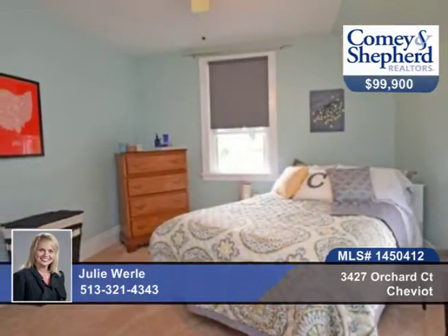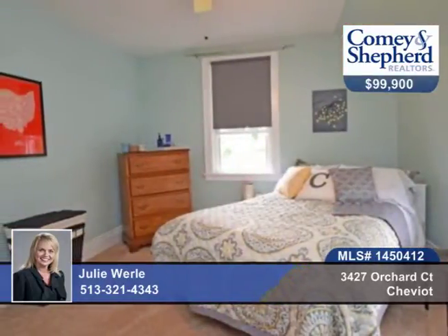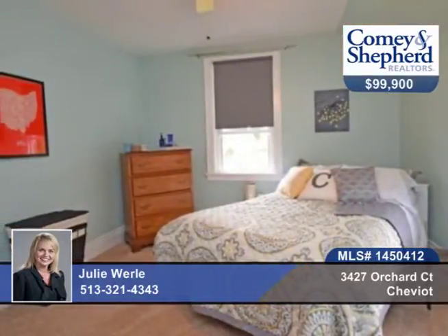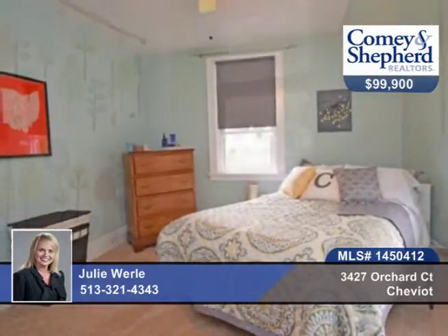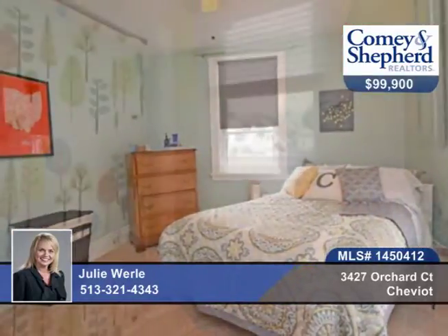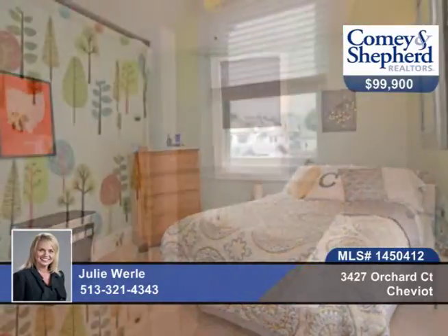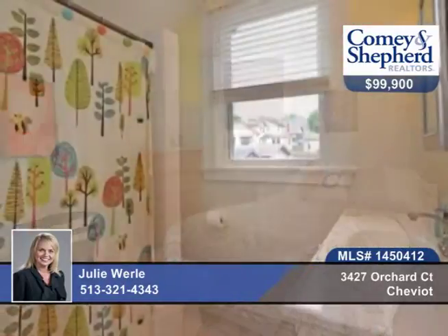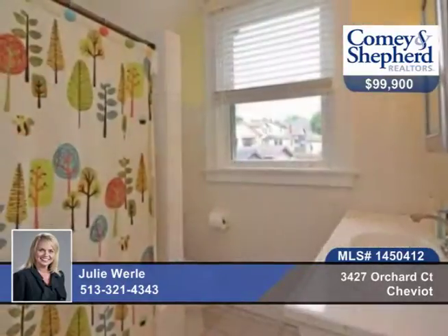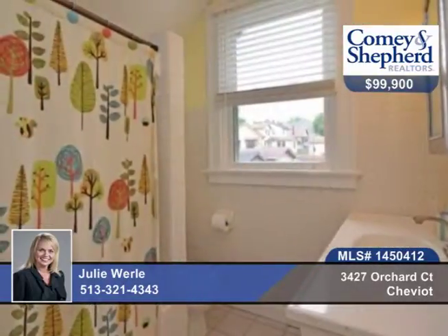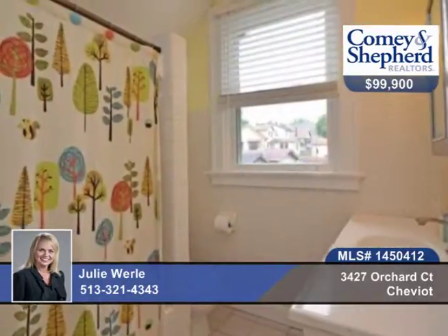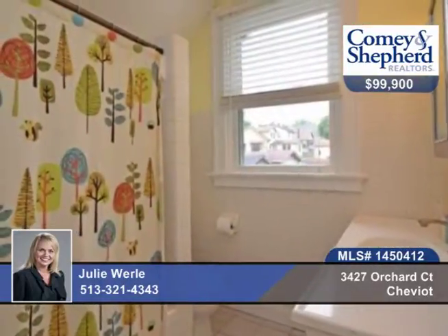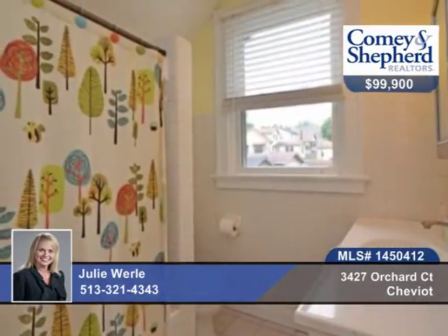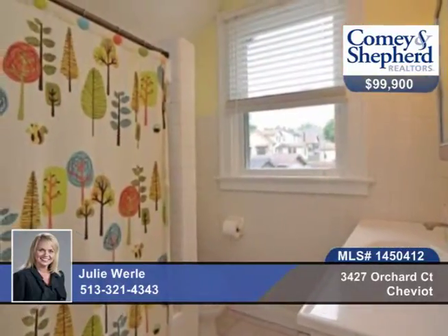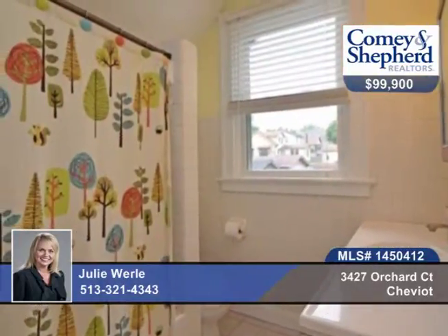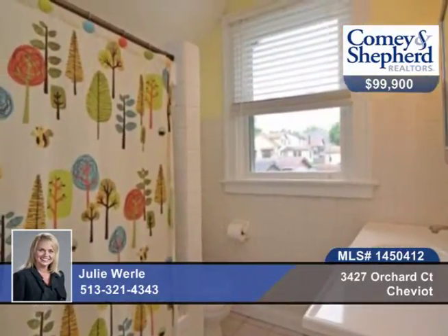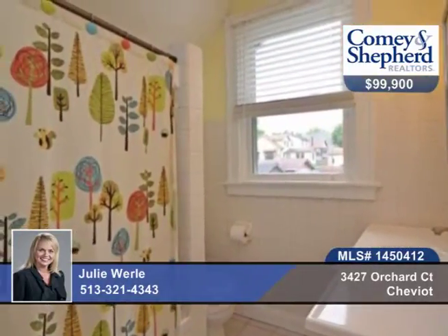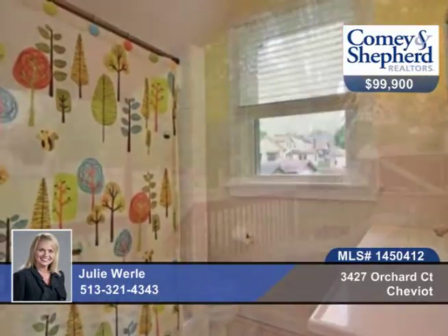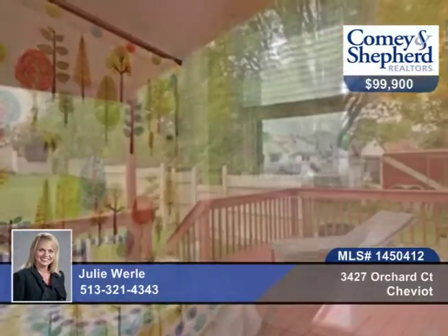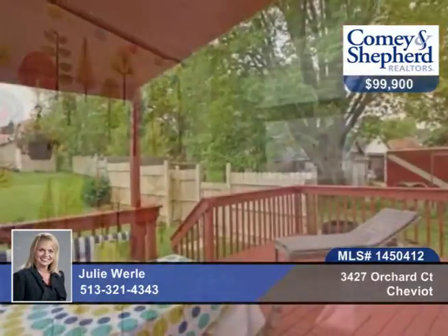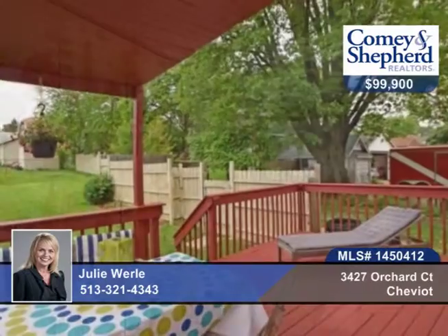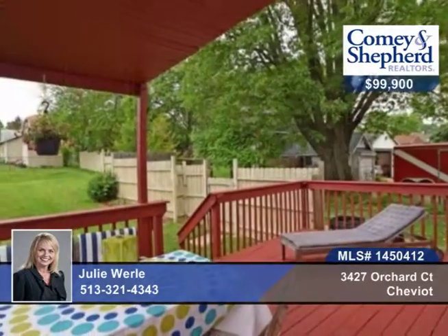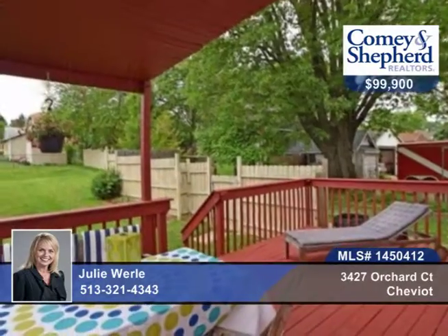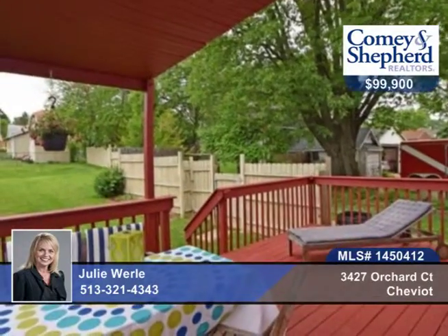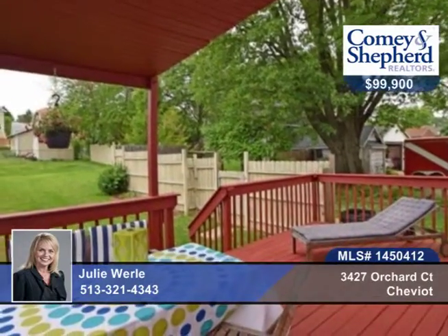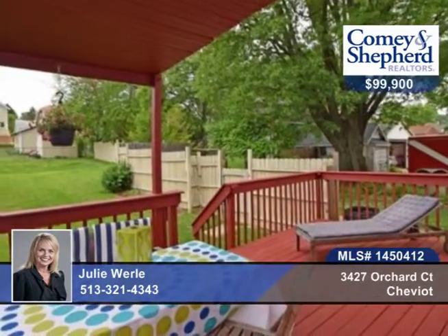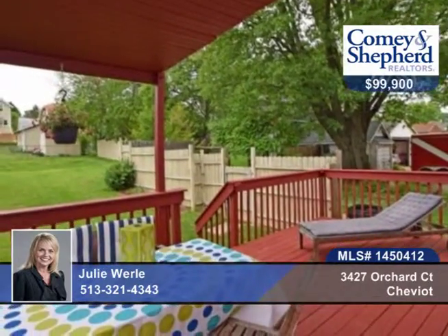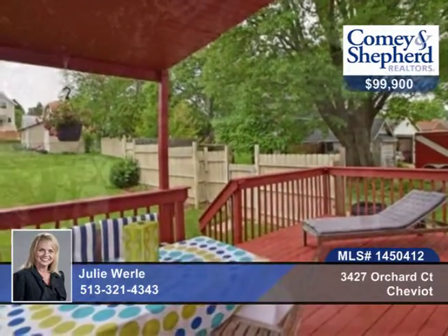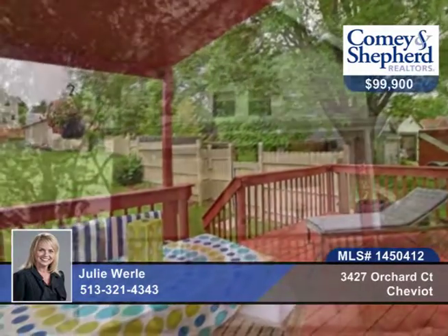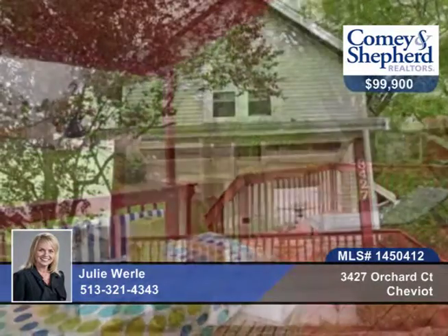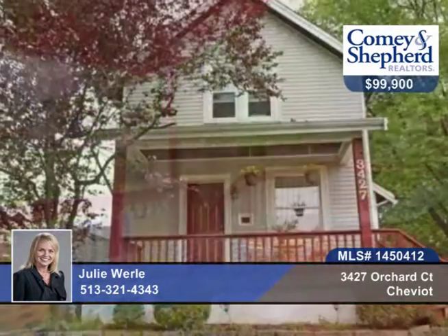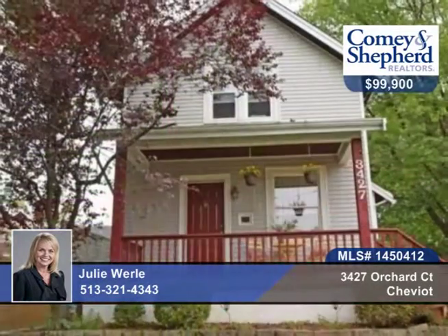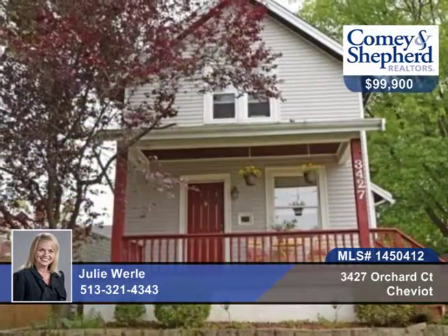You'll find new windows, carpet, two full baths, and so much more here. Check out this darling home with Julie.